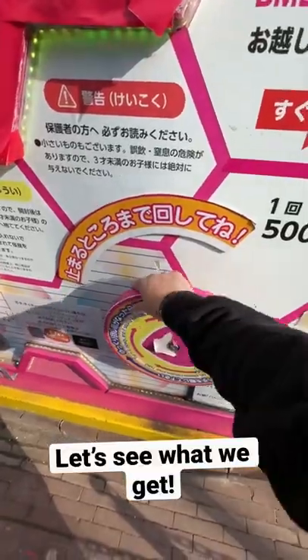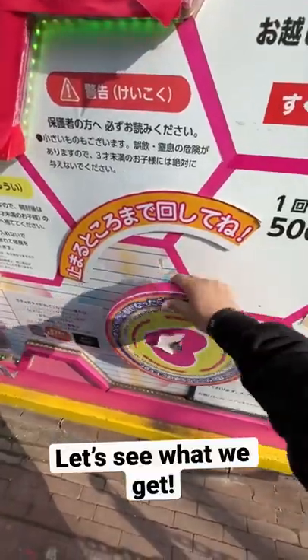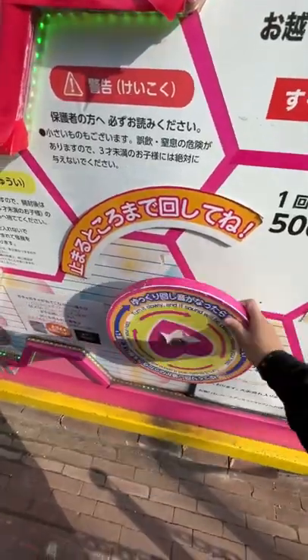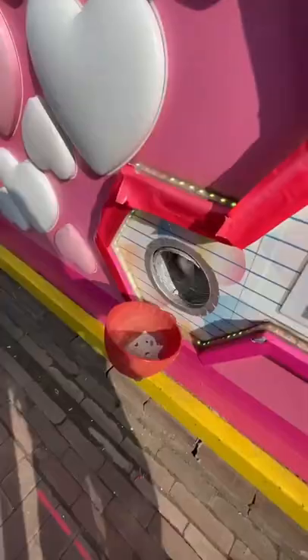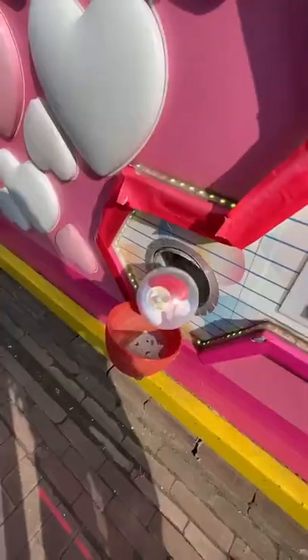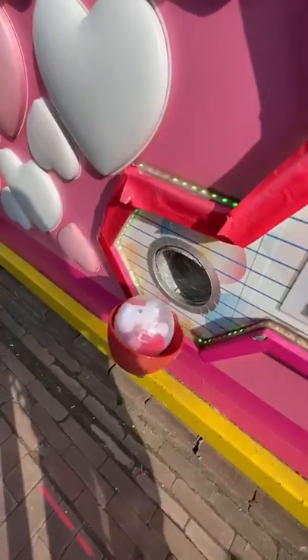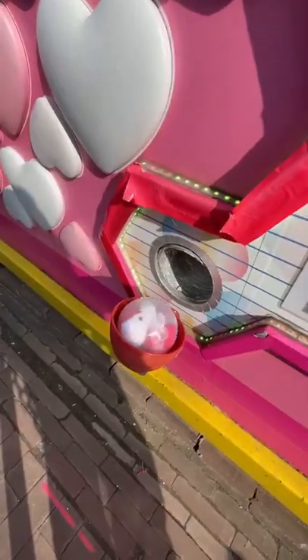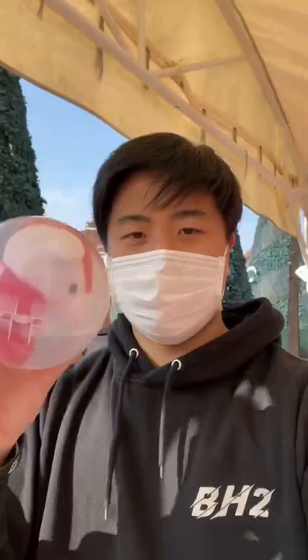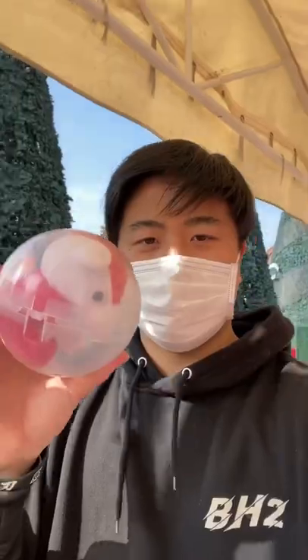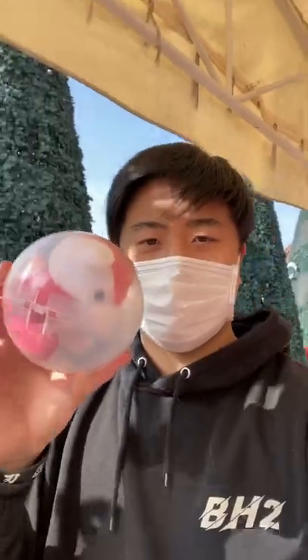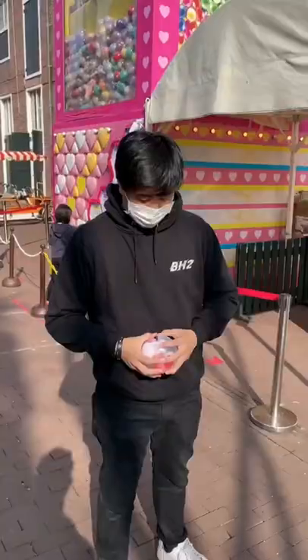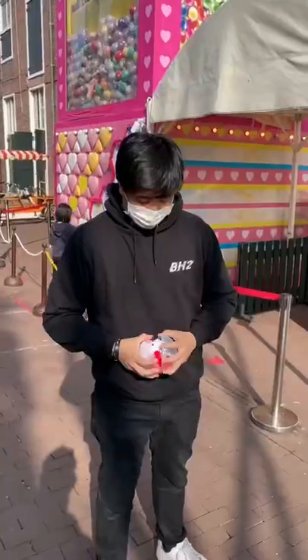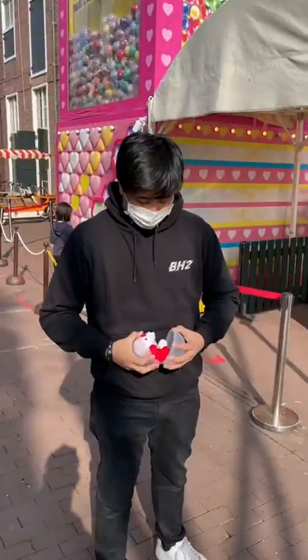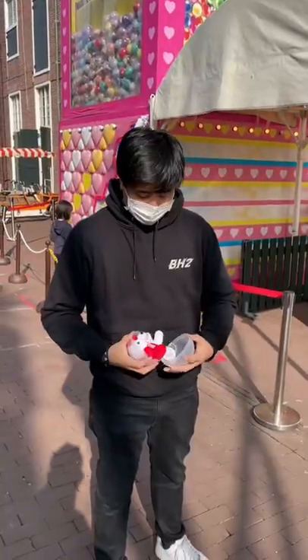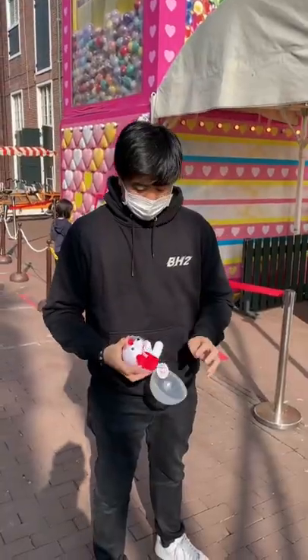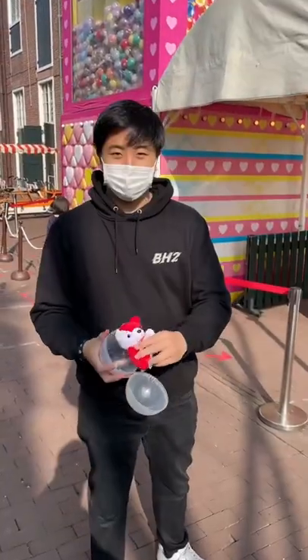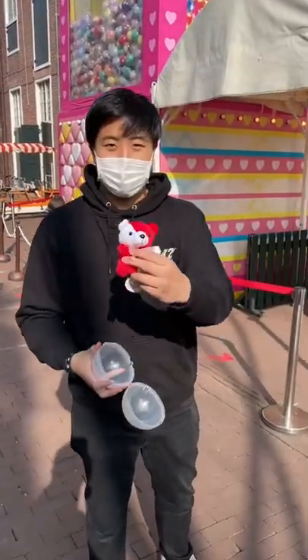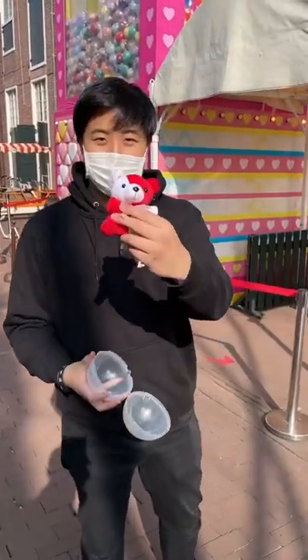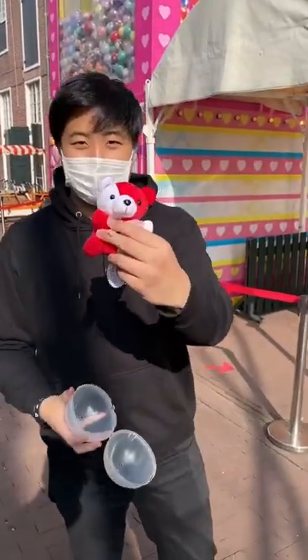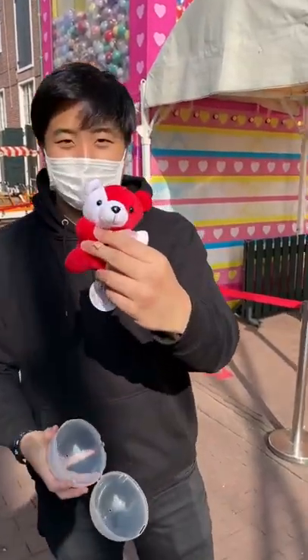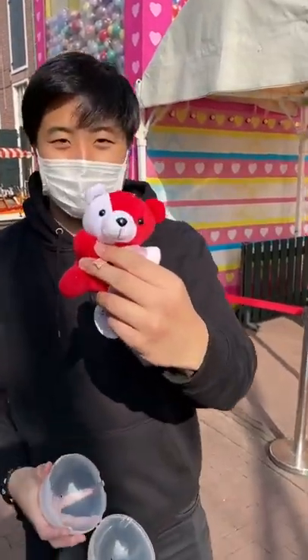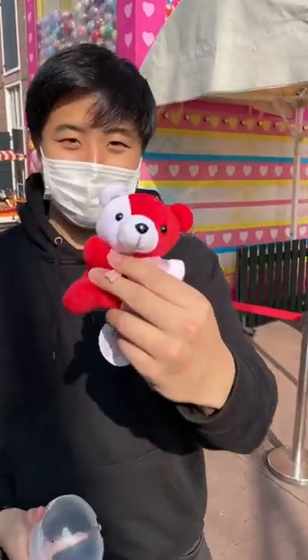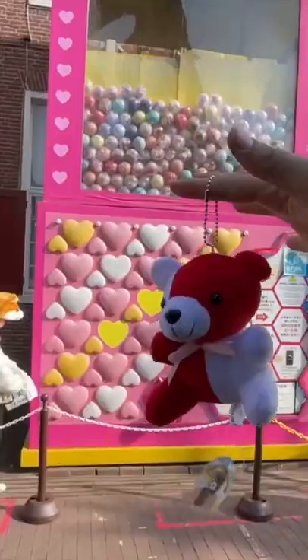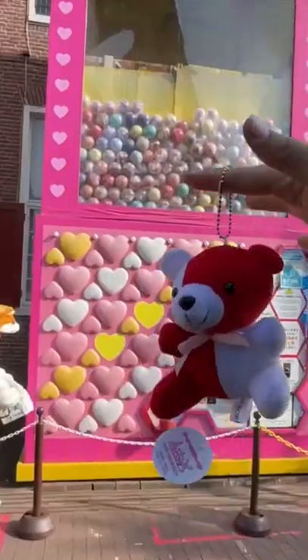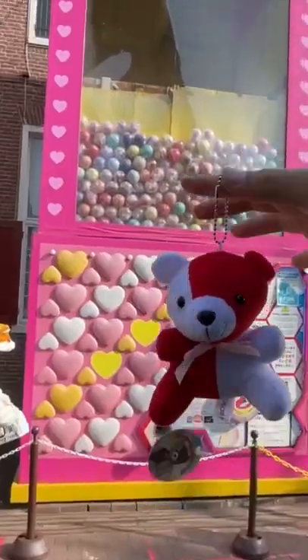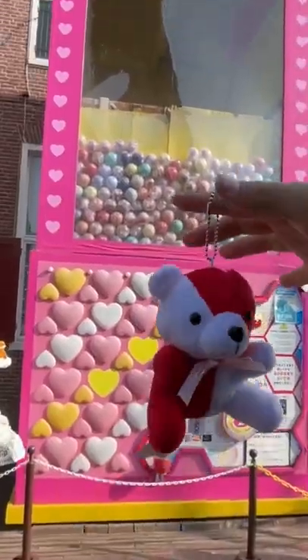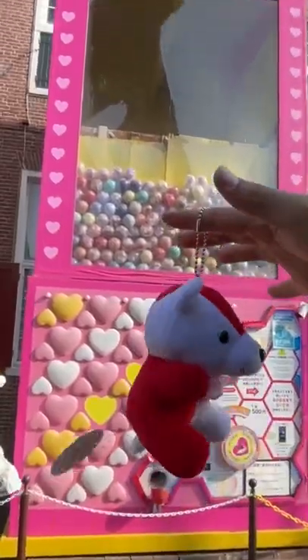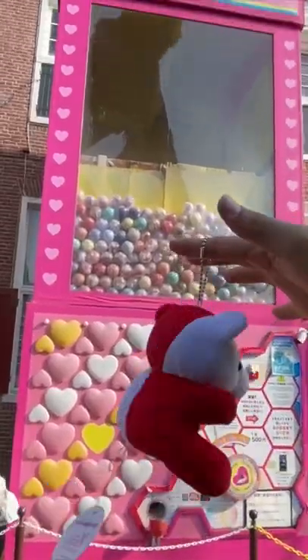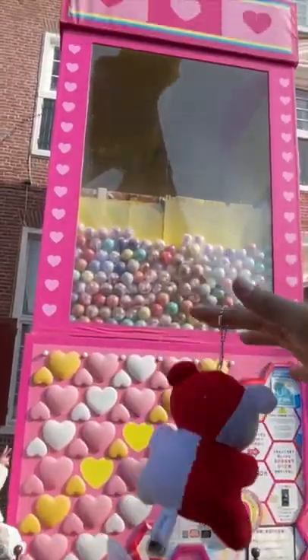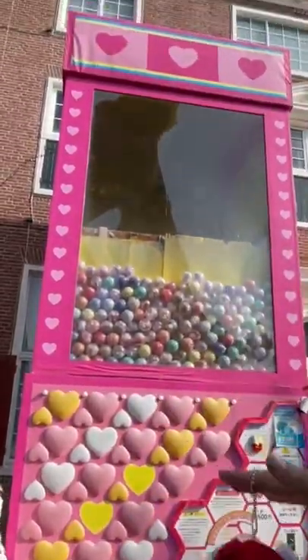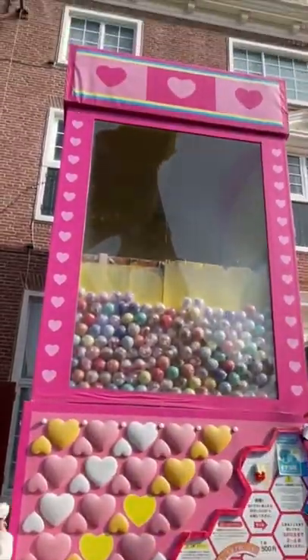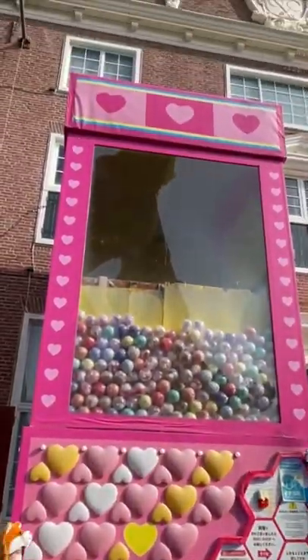Let's see what we get. Time to crack it open. So we got a little souvenir teddy bear. I wonder what else we can get from this machine.